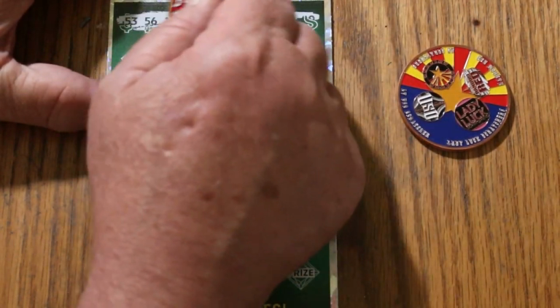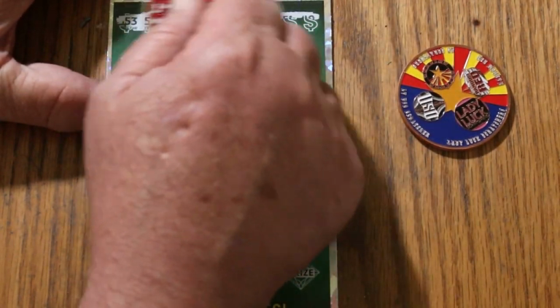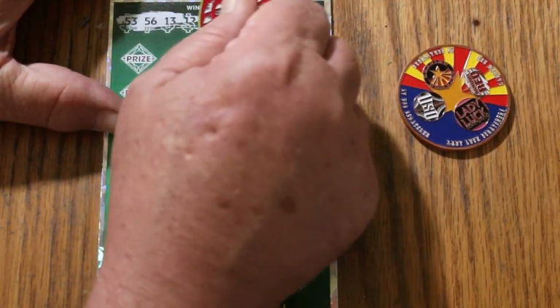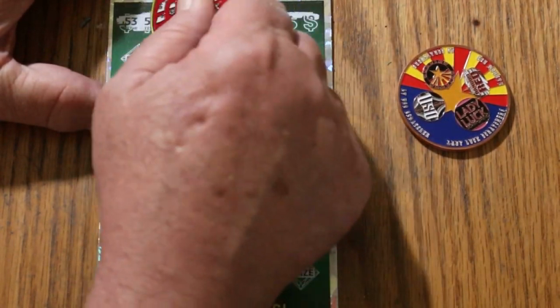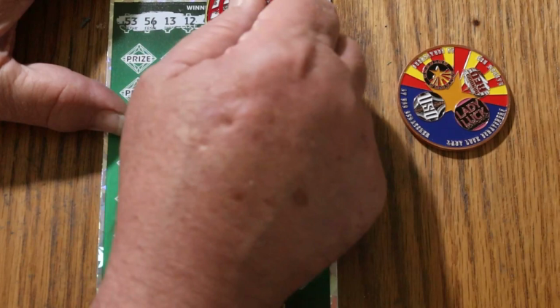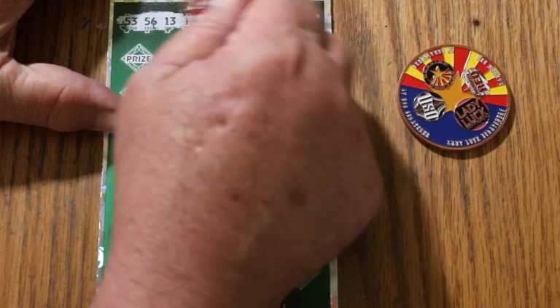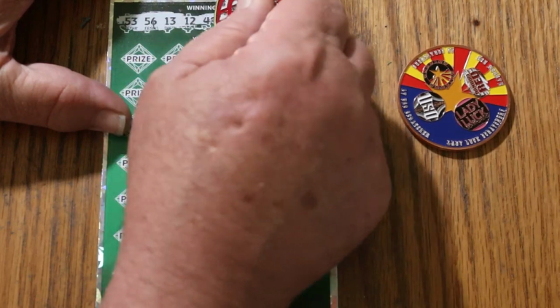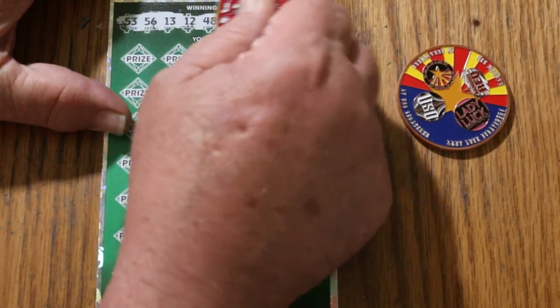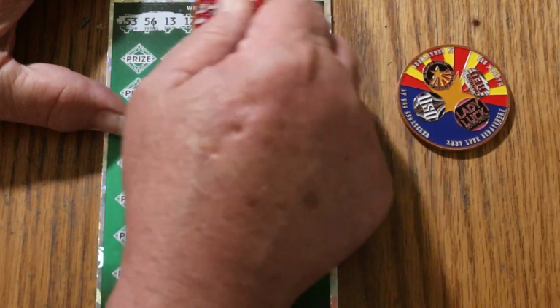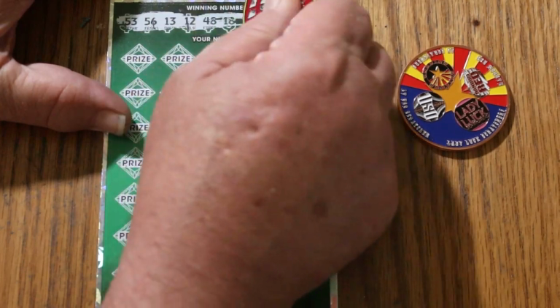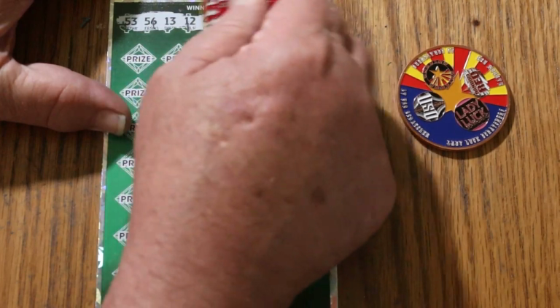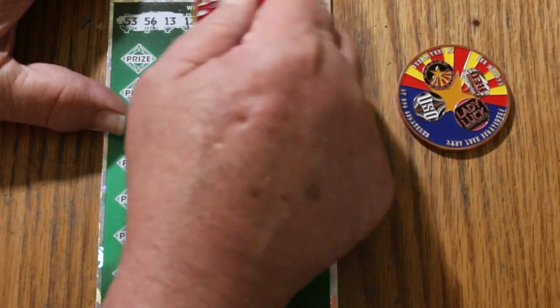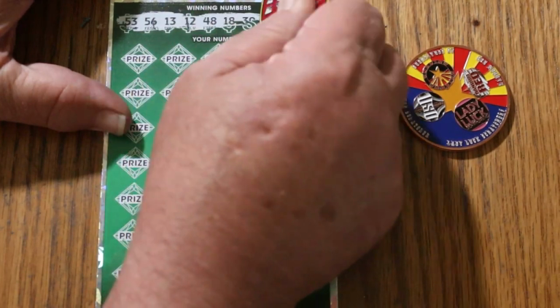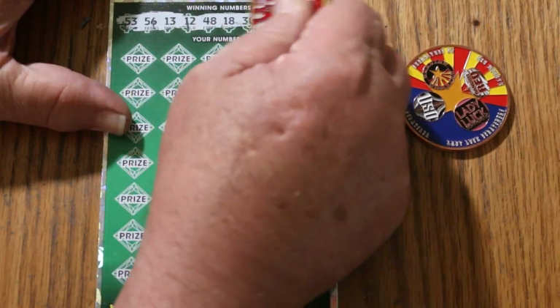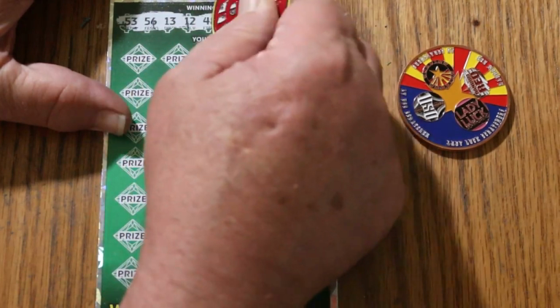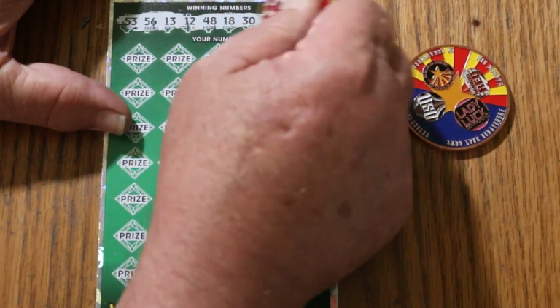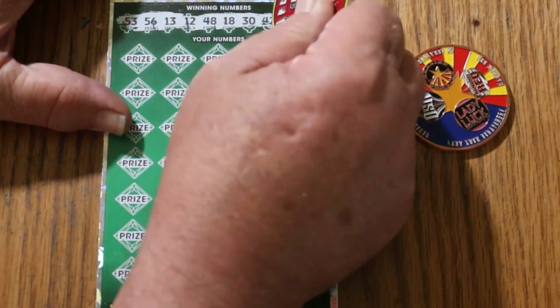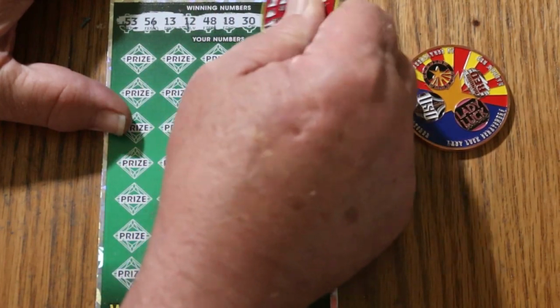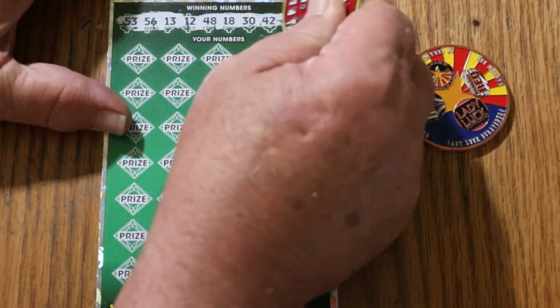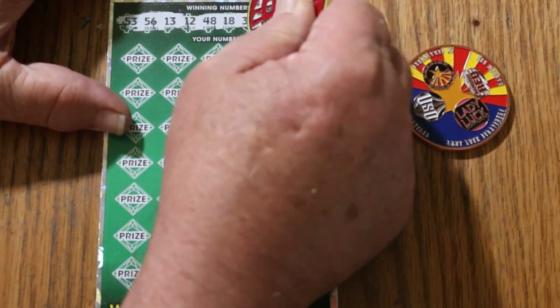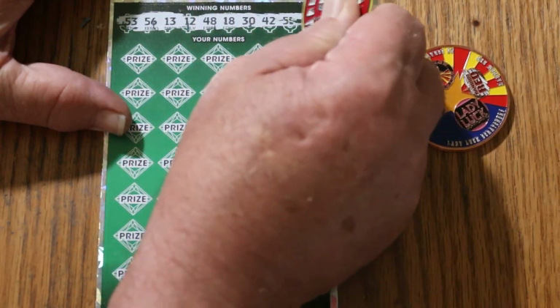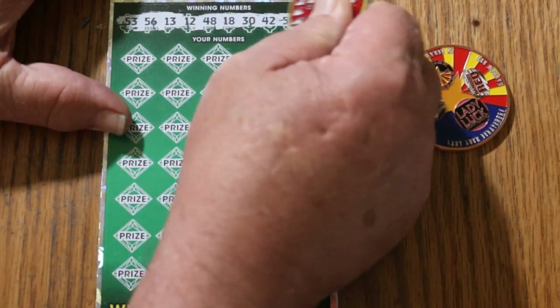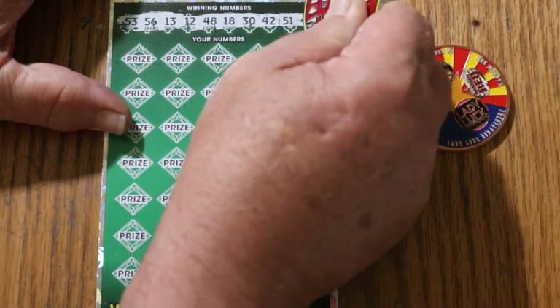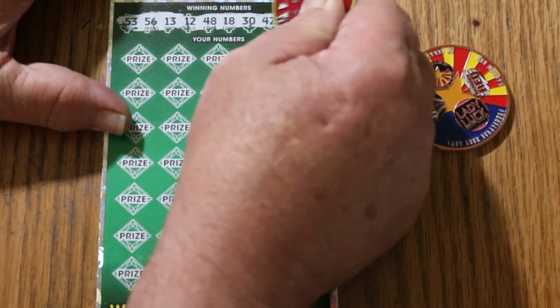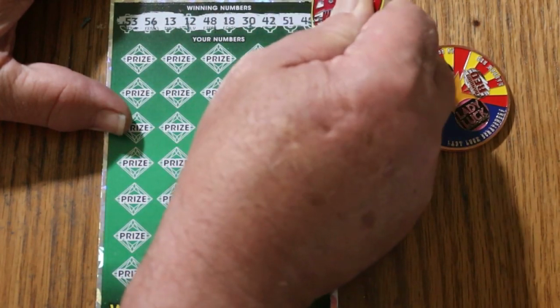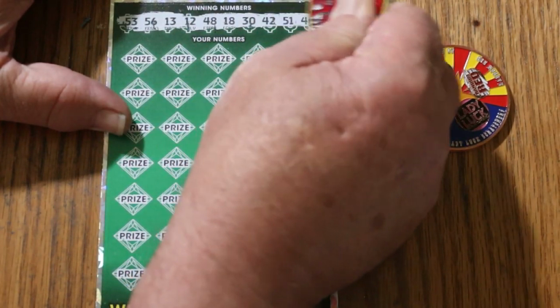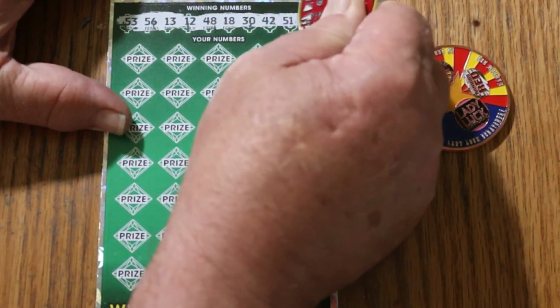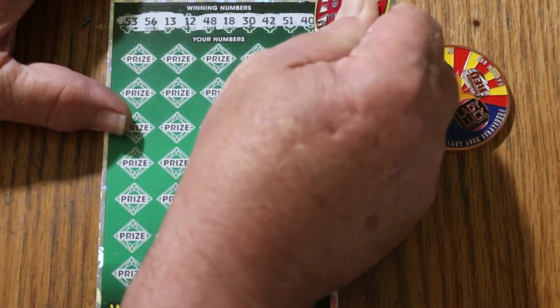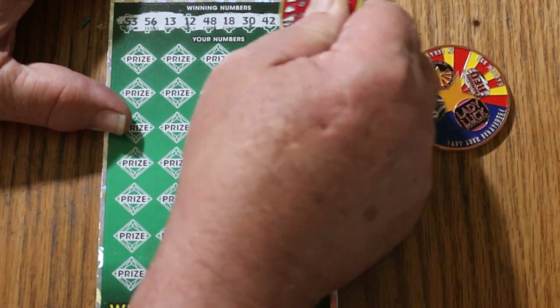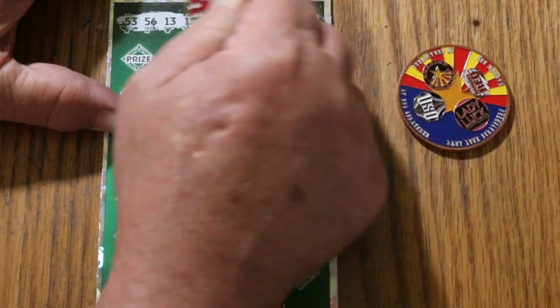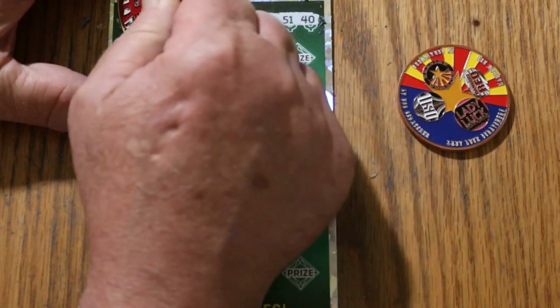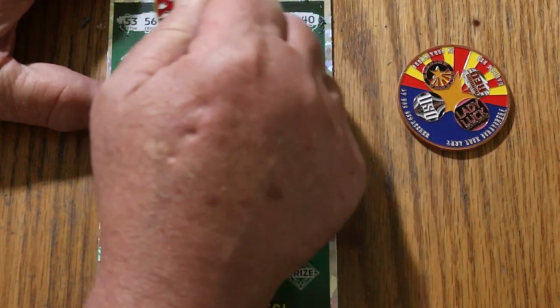Alright, off to the races. Winning numbers: 53, 56, 13, 12, 48, 18, 30, 42, 51, and 40.